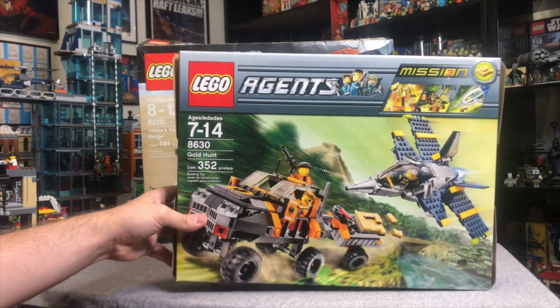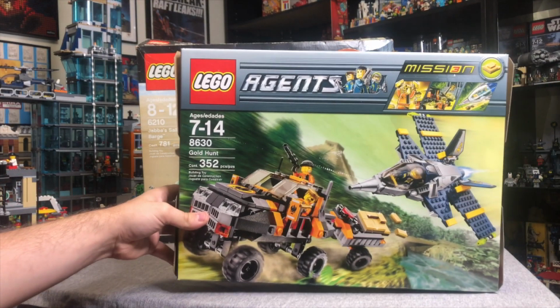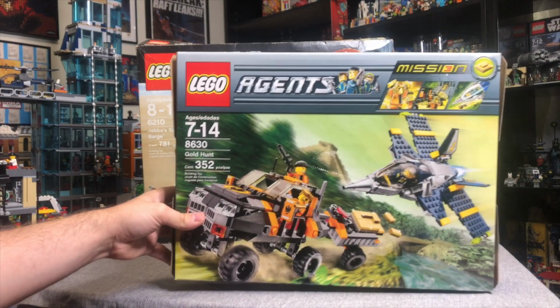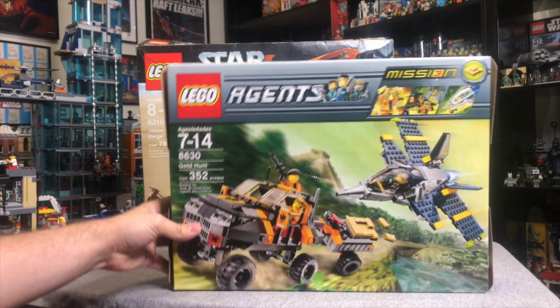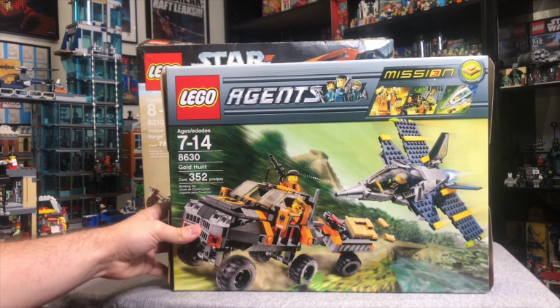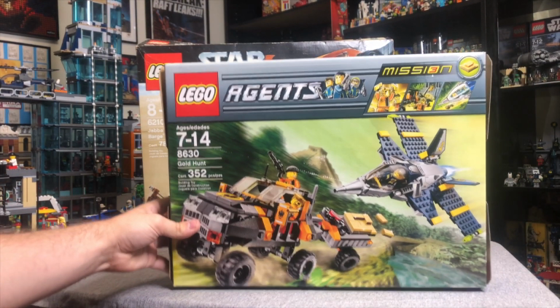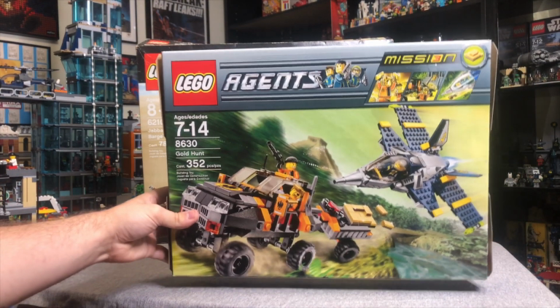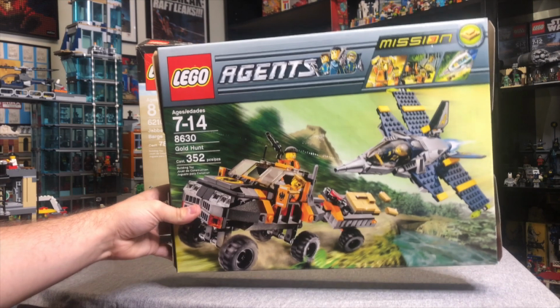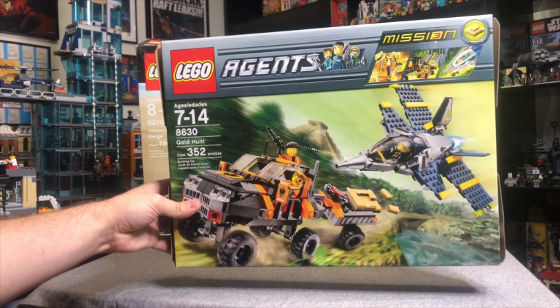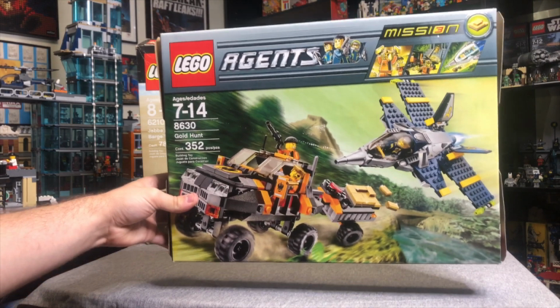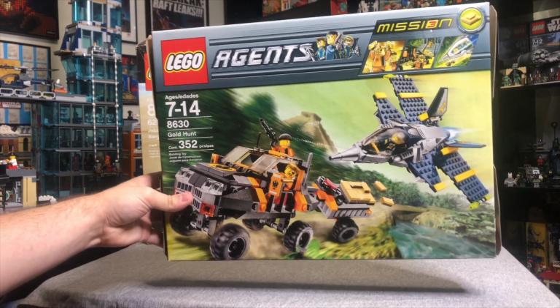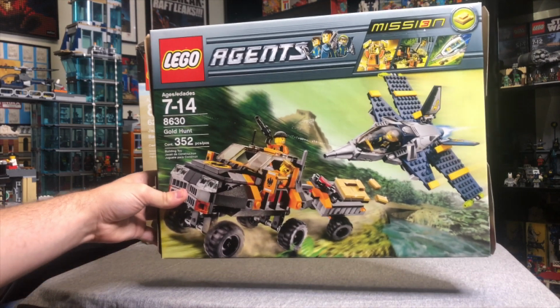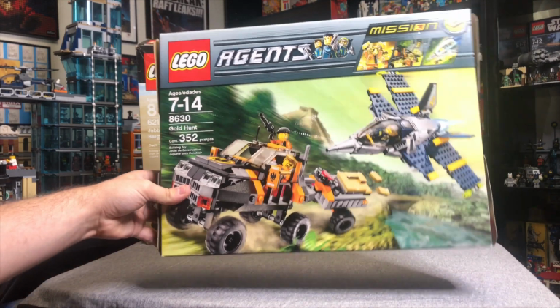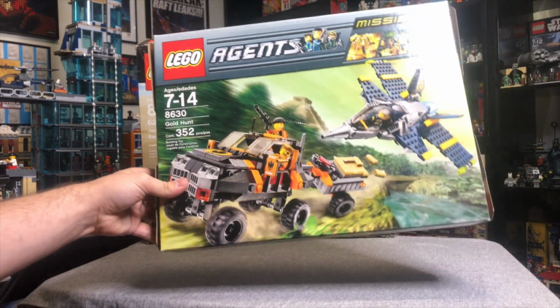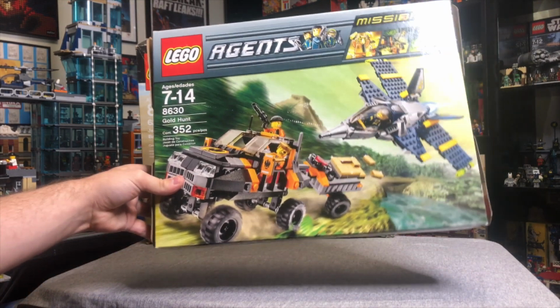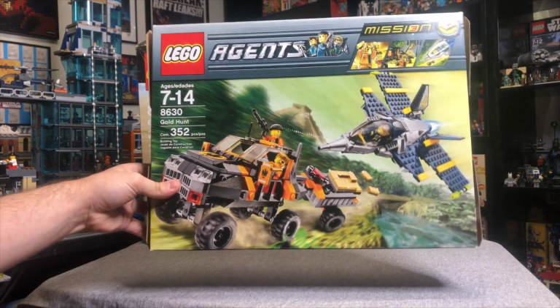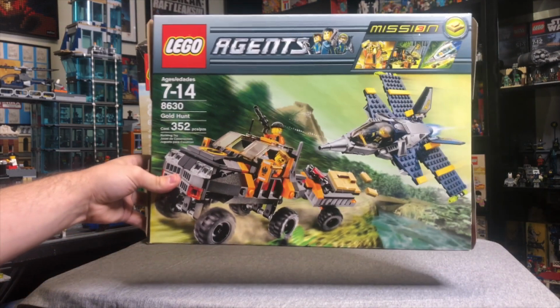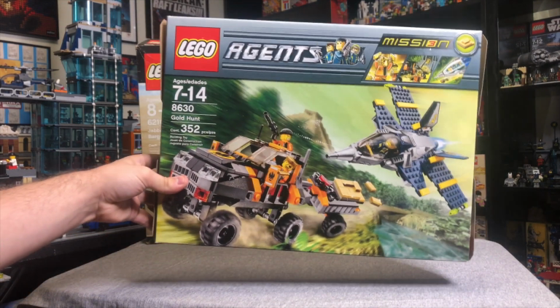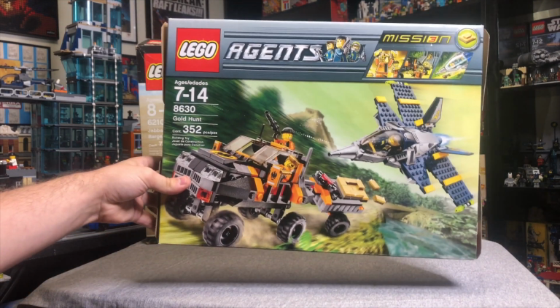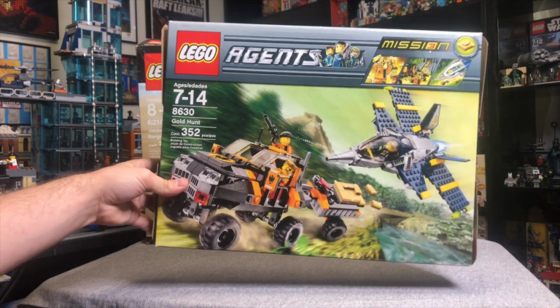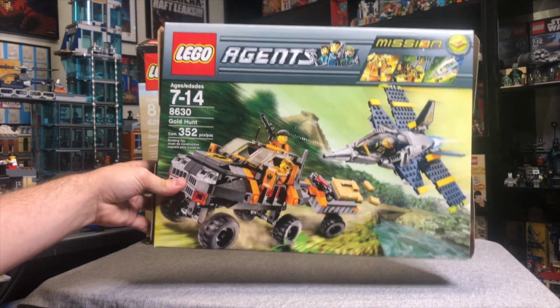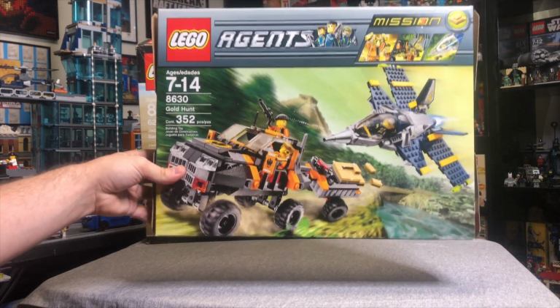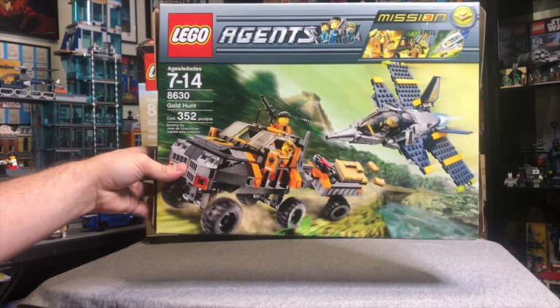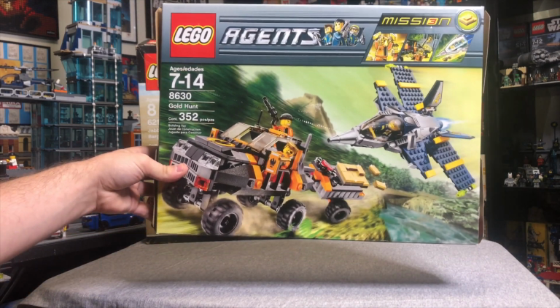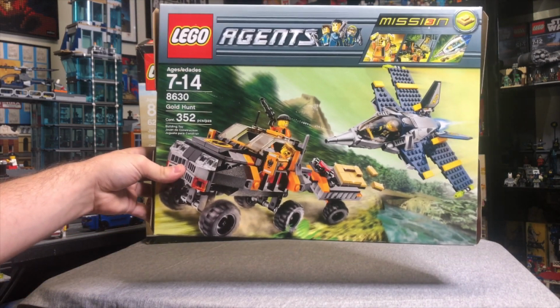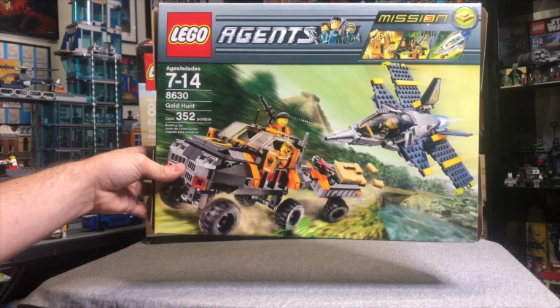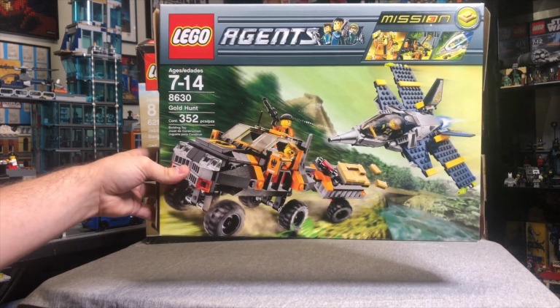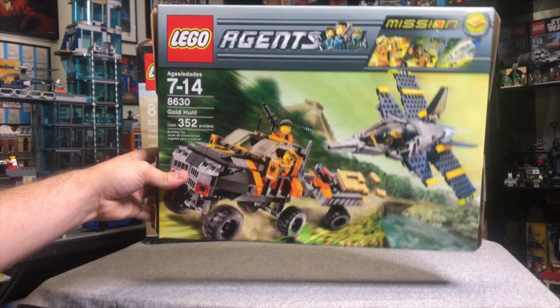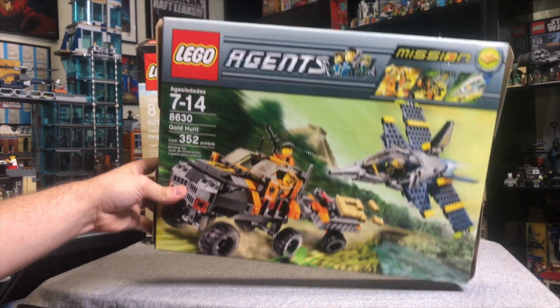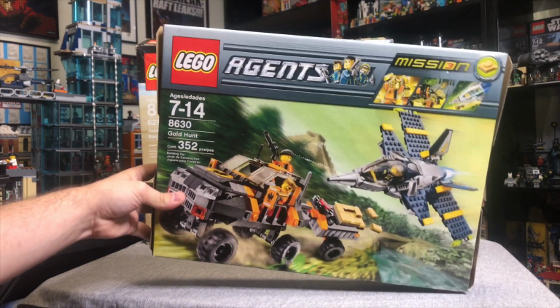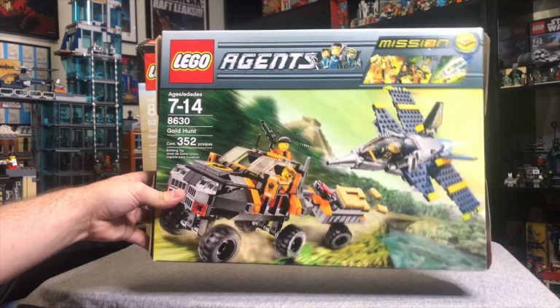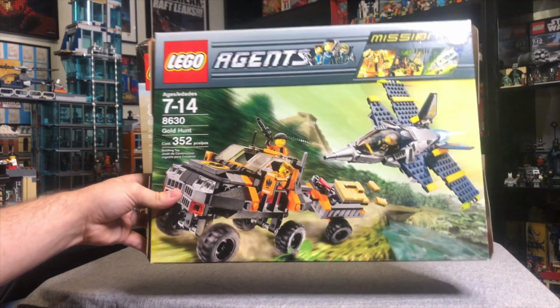We've got Agents Mission number 3, The Gold Hunt. Neat set — I think he had like $15 on this.